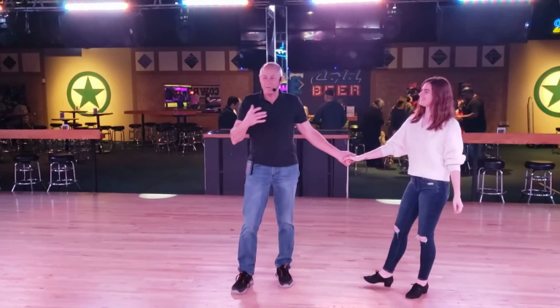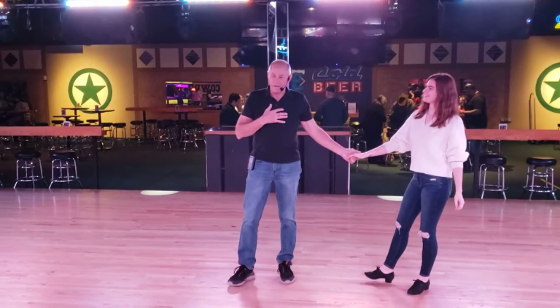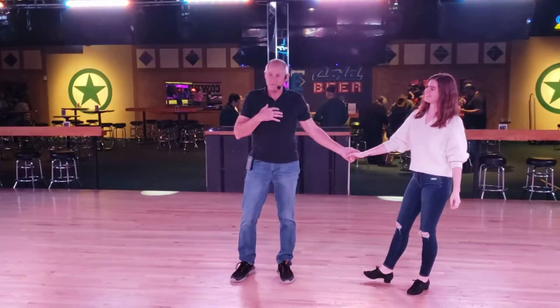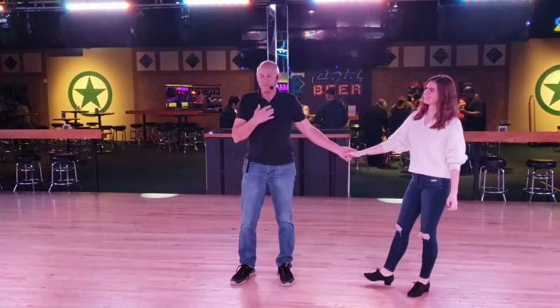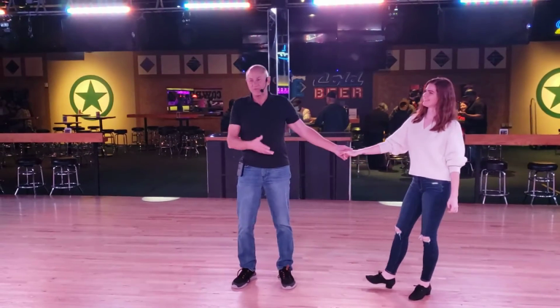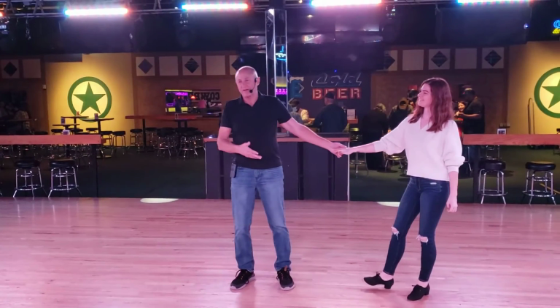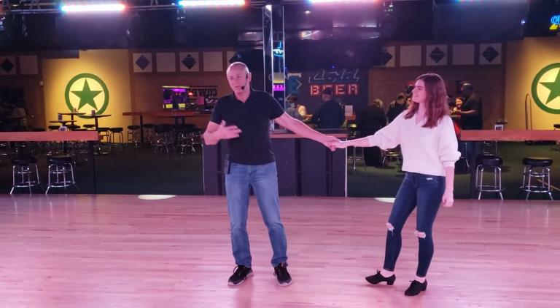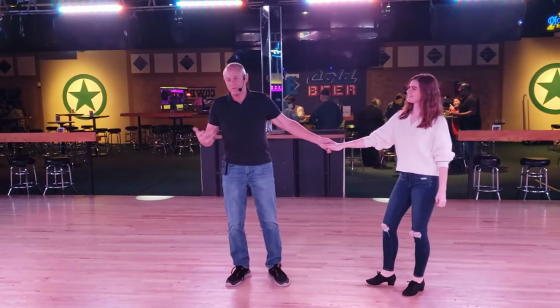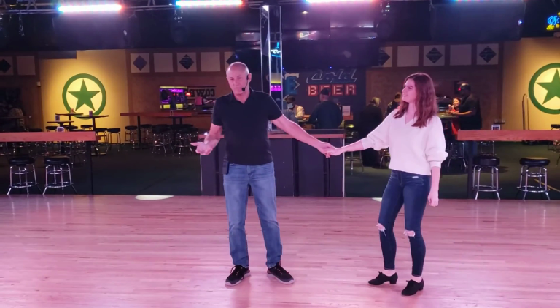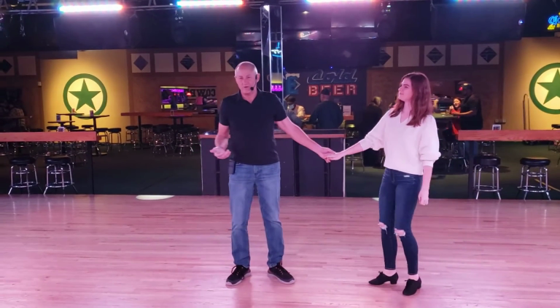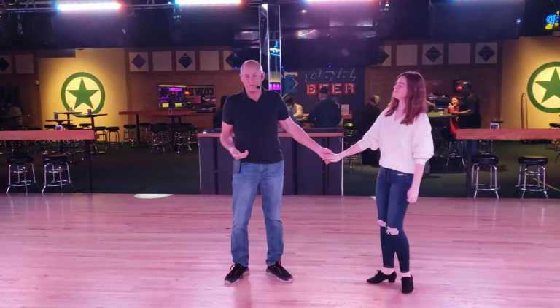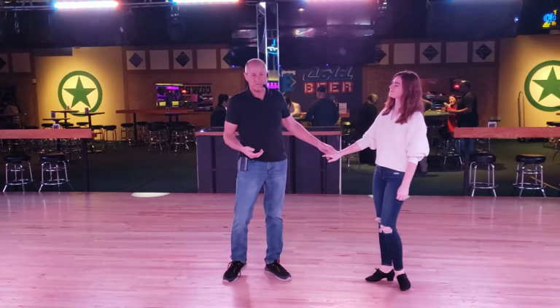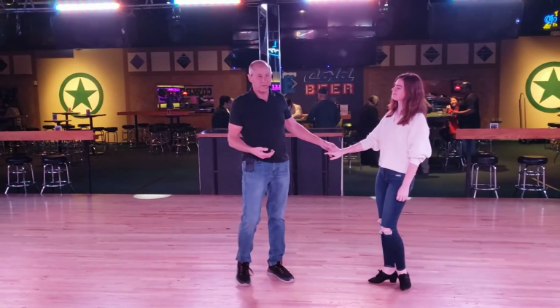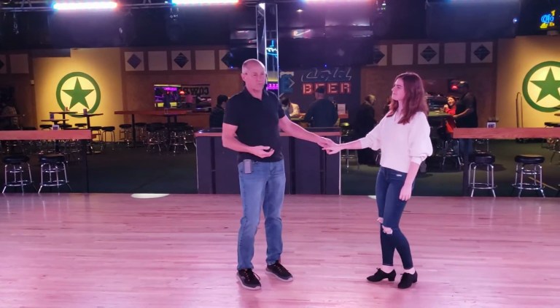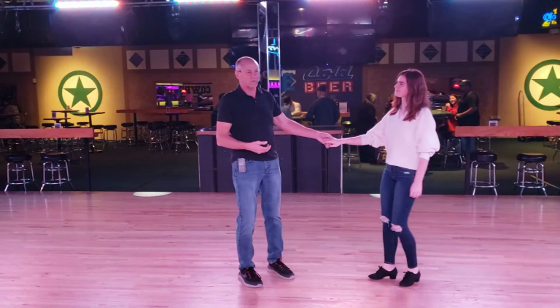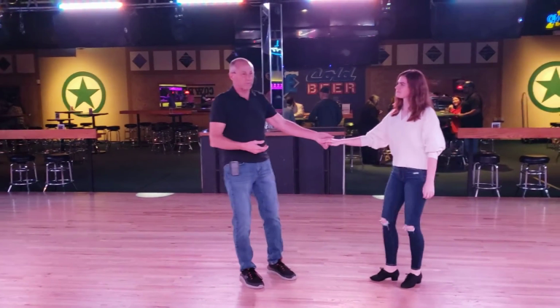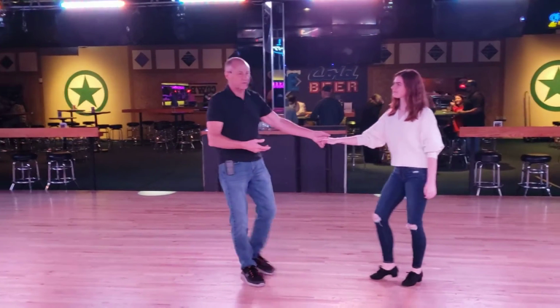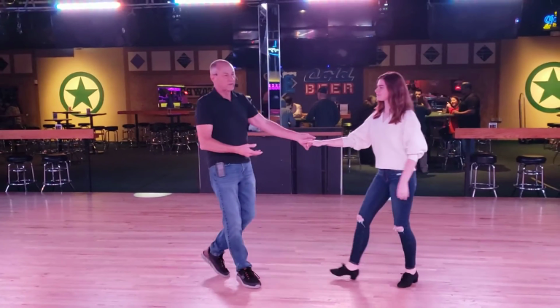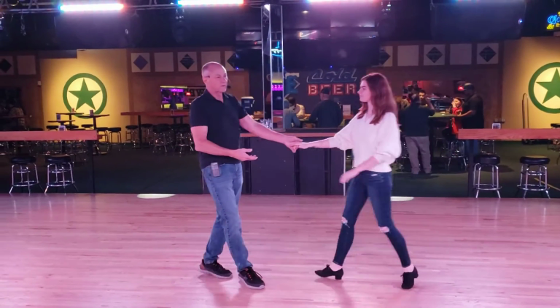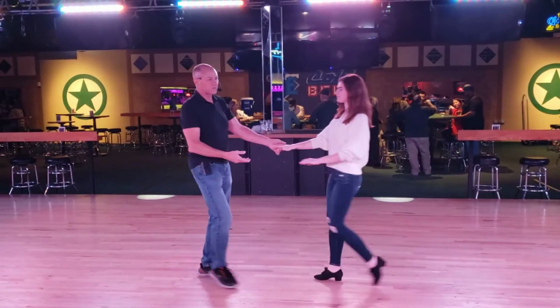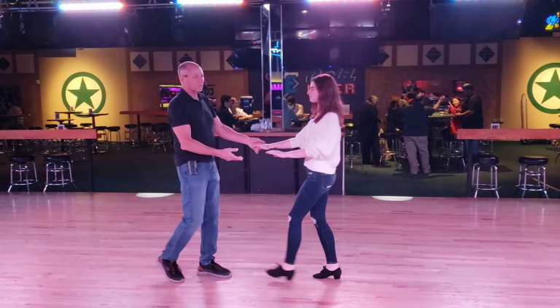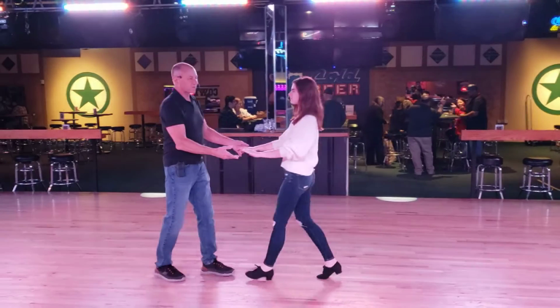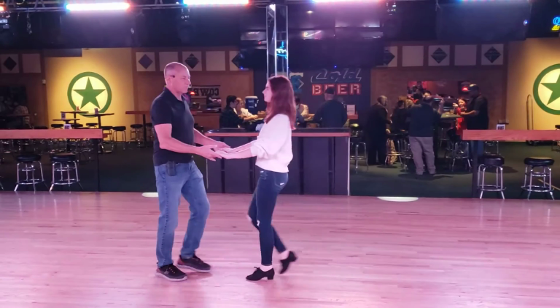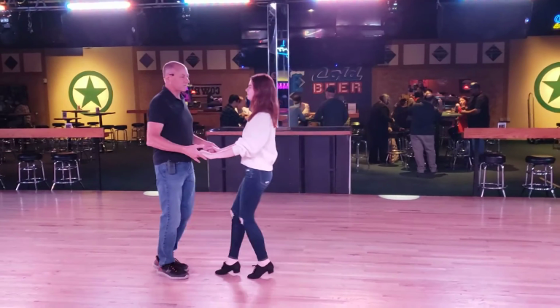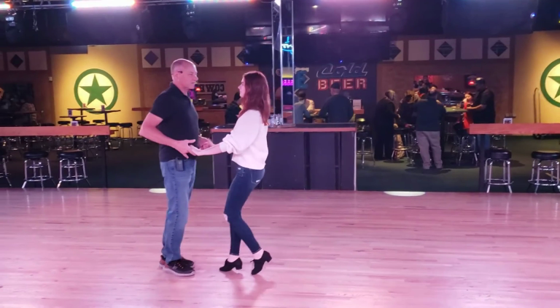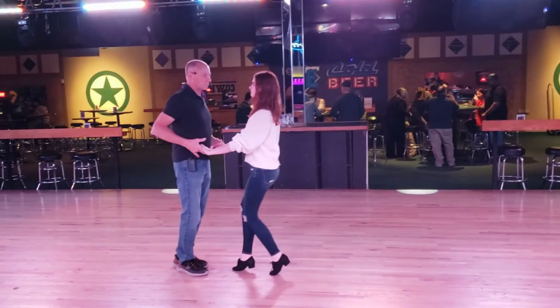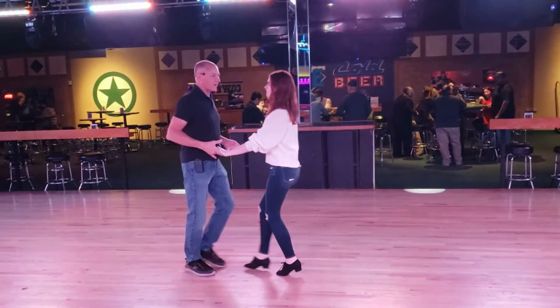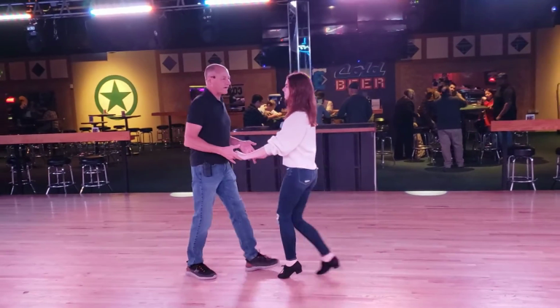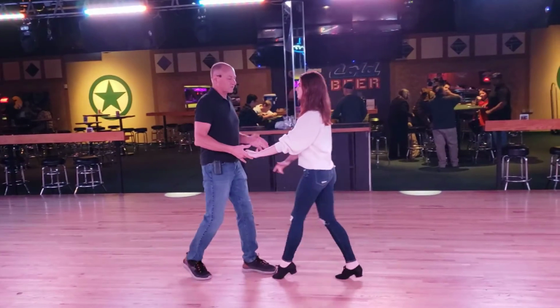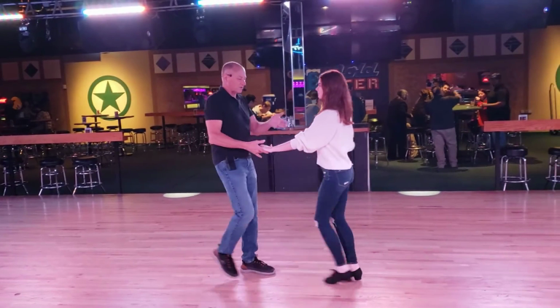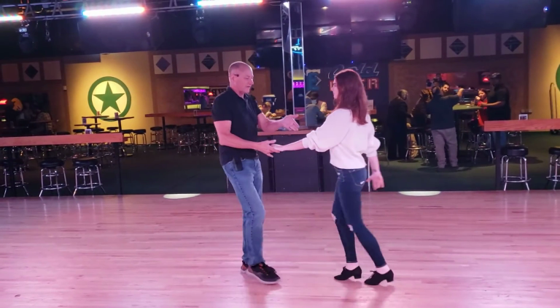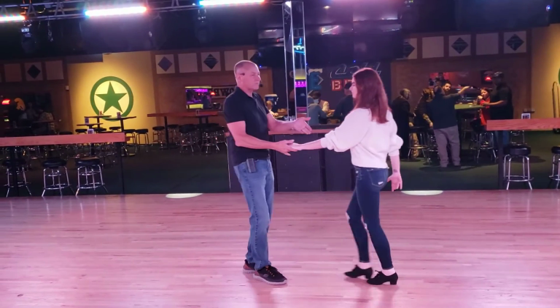I'm Wes. This is Allison. Here's what we taught at the 7 o'clock workshop. We started with a sugar push to get us from my right to her left.